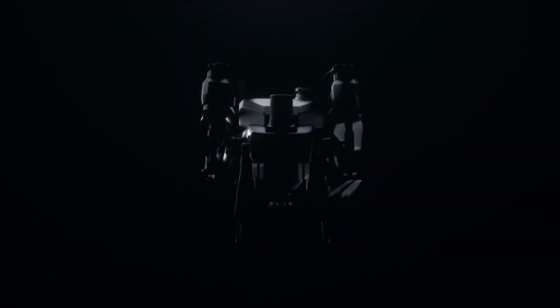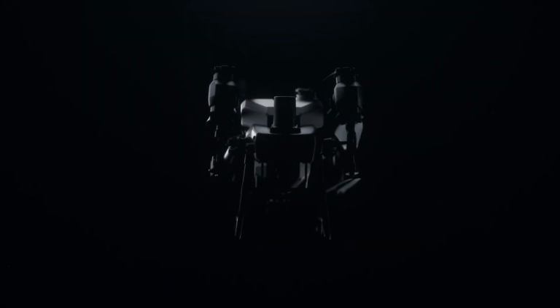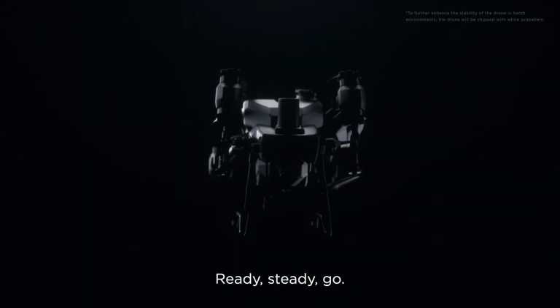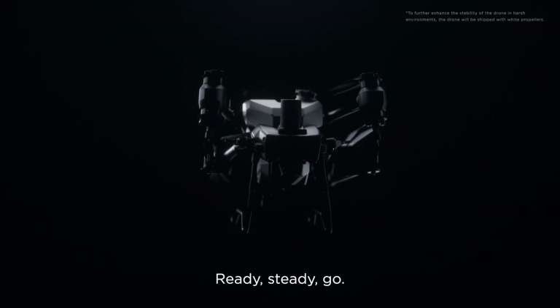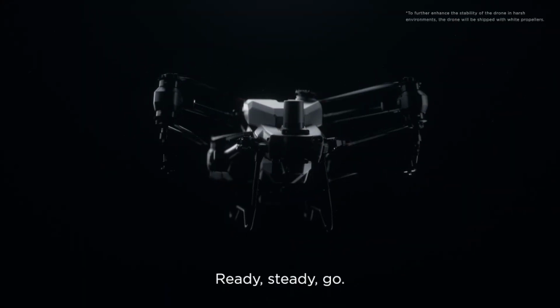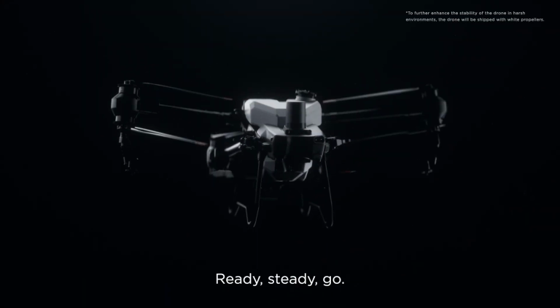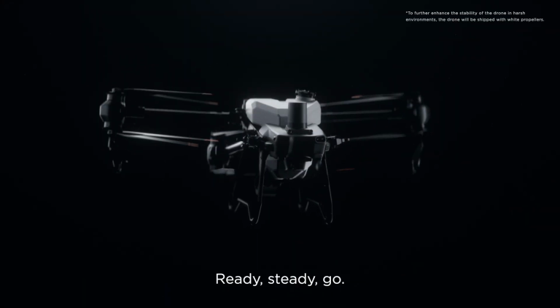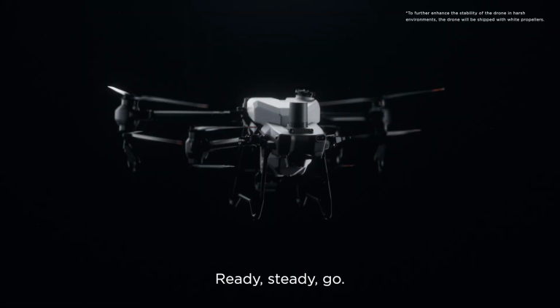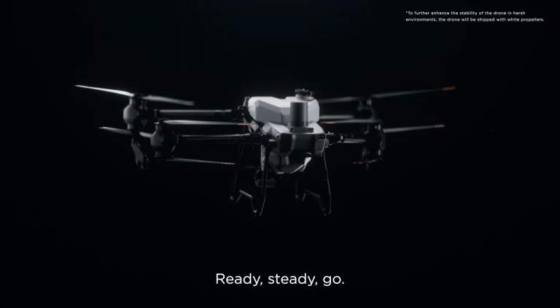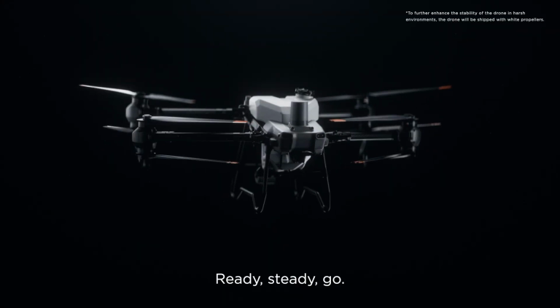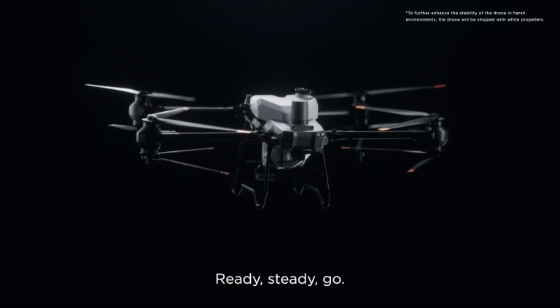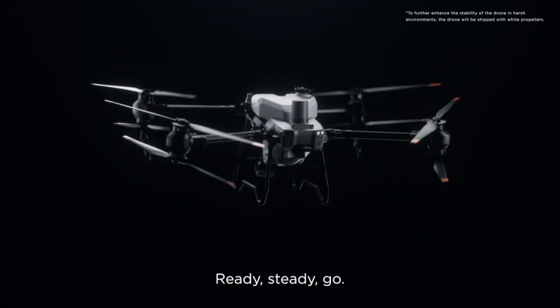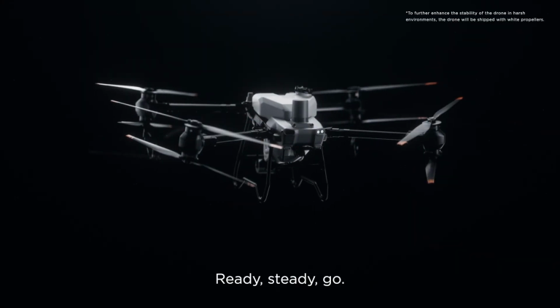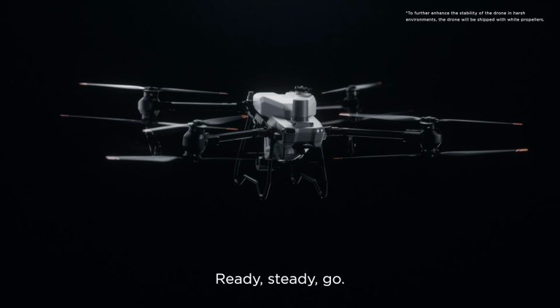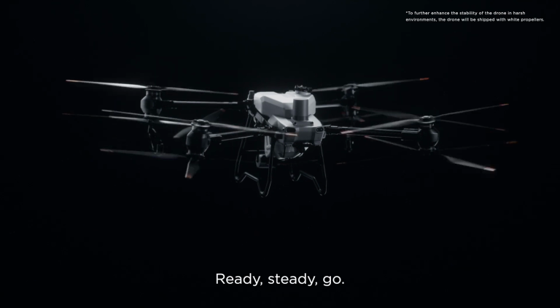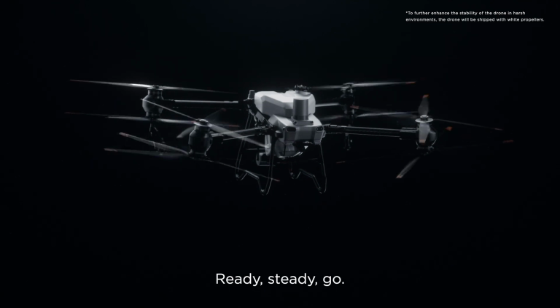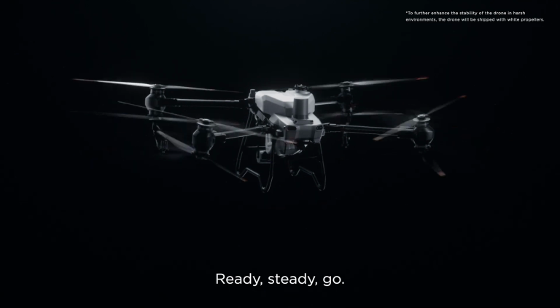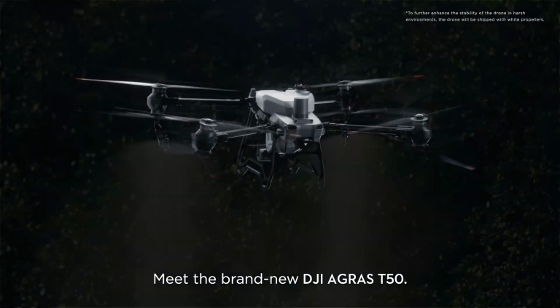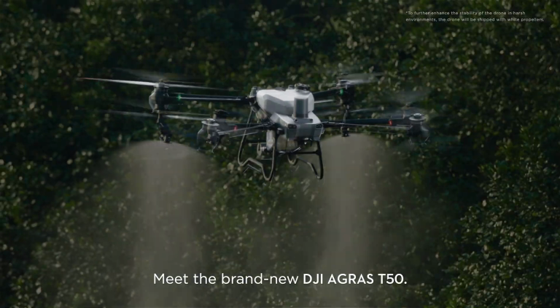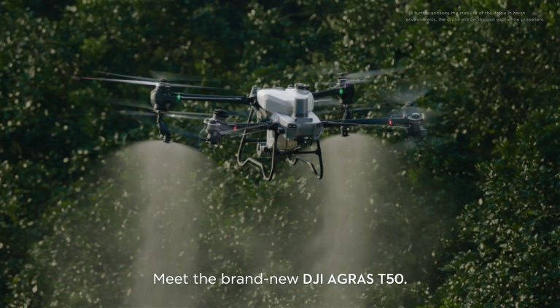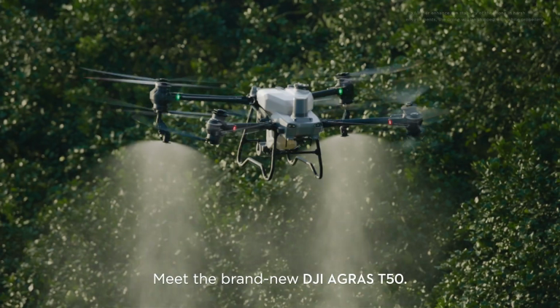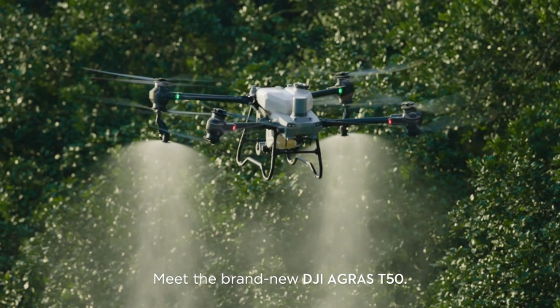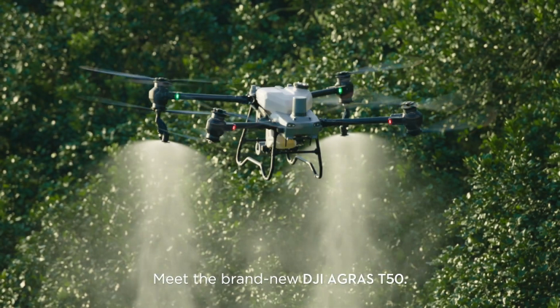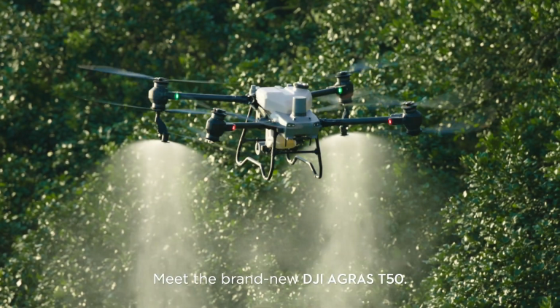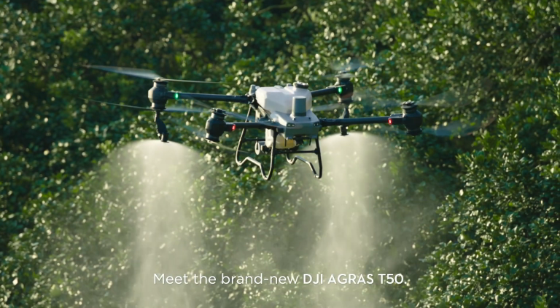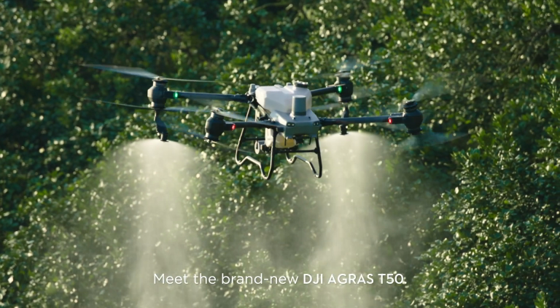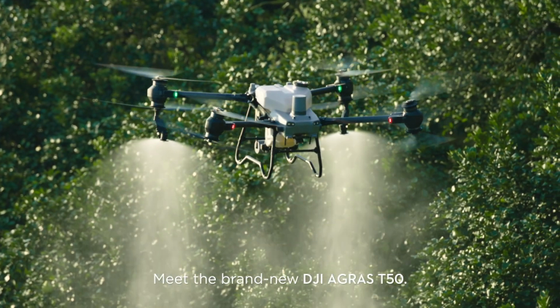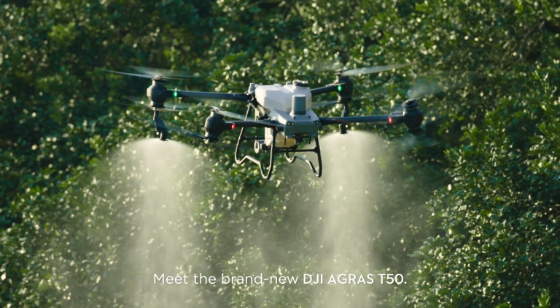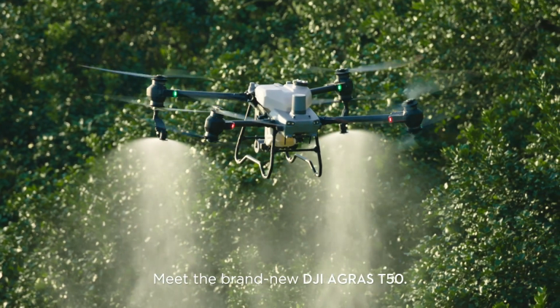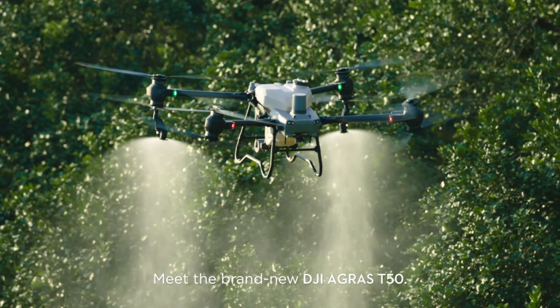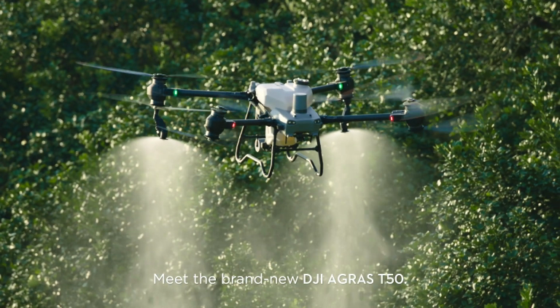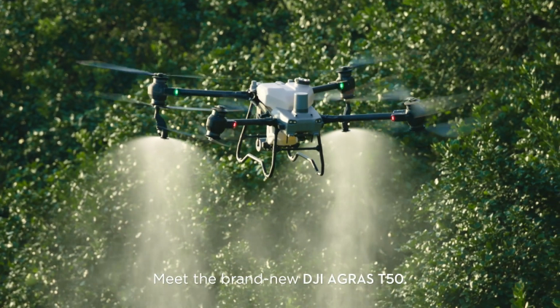Ready. Steady. Go. Meet the brand new DJI Agris T50.